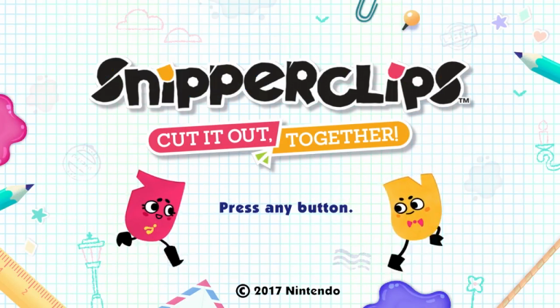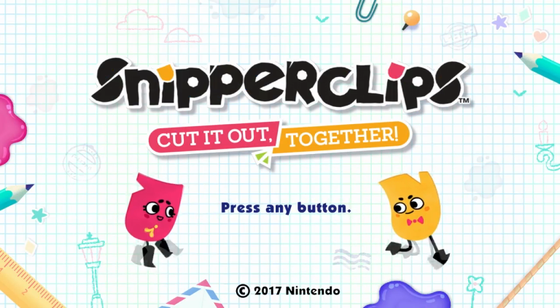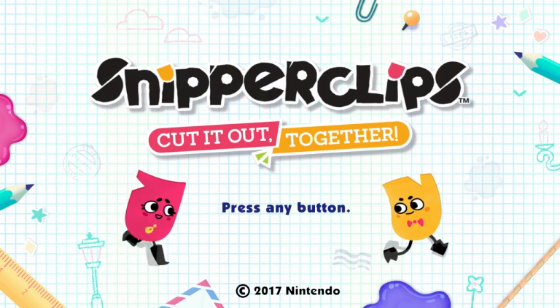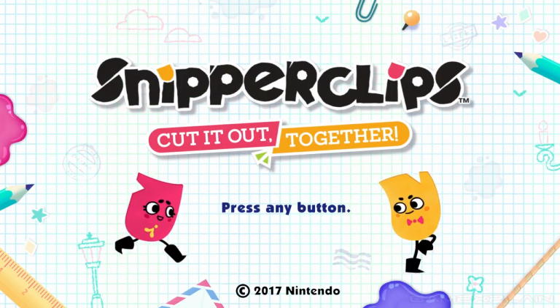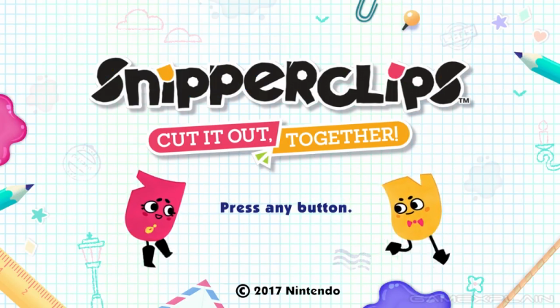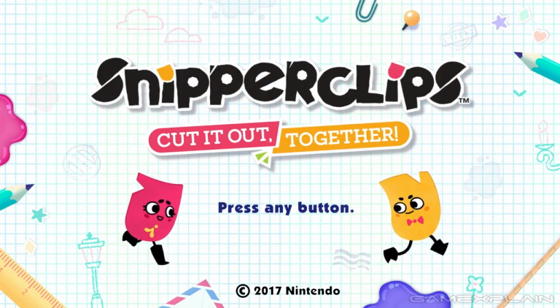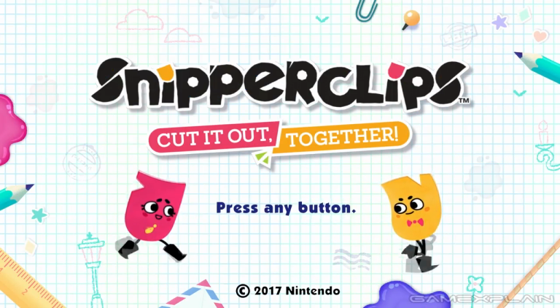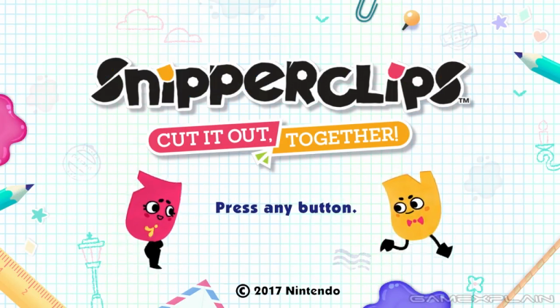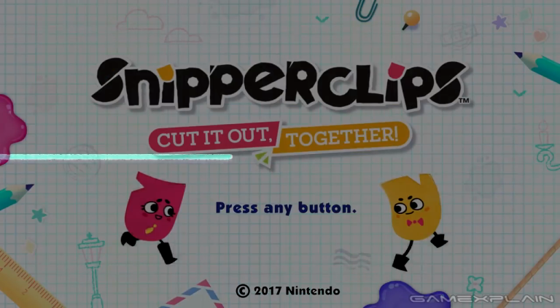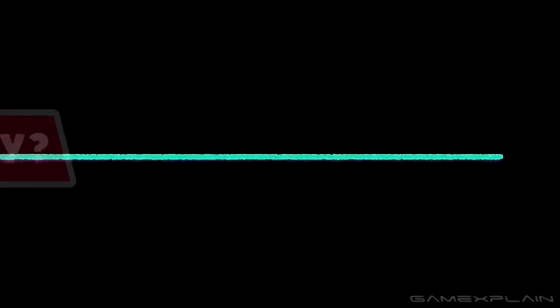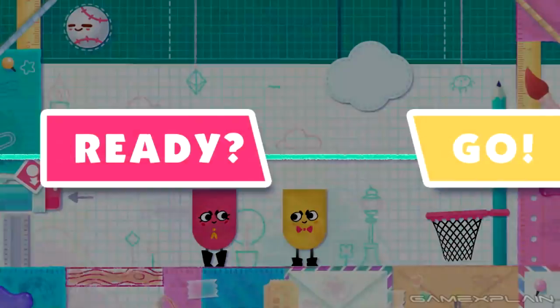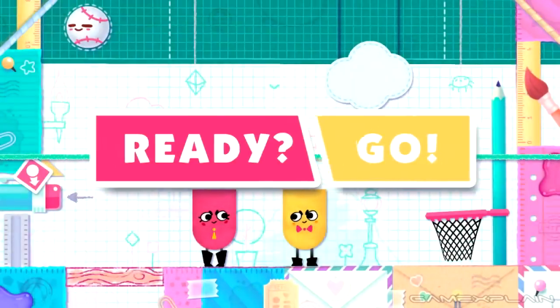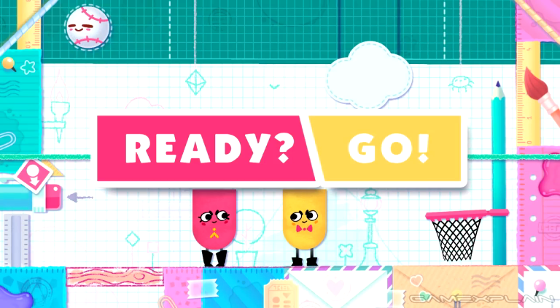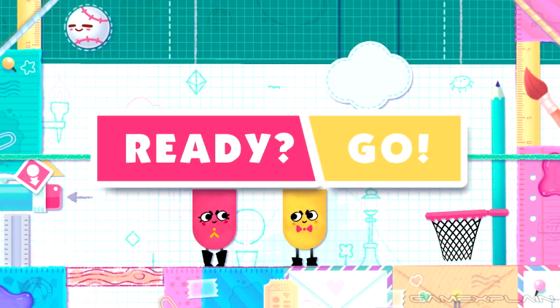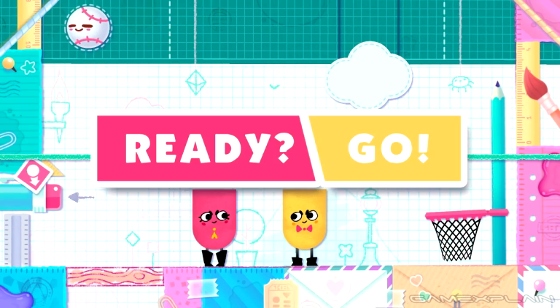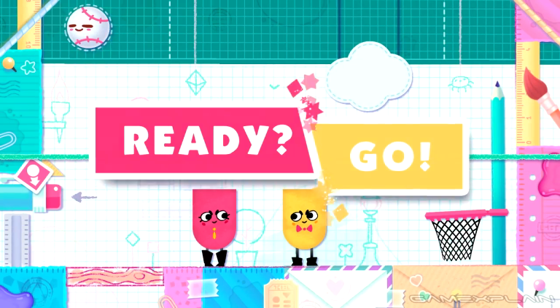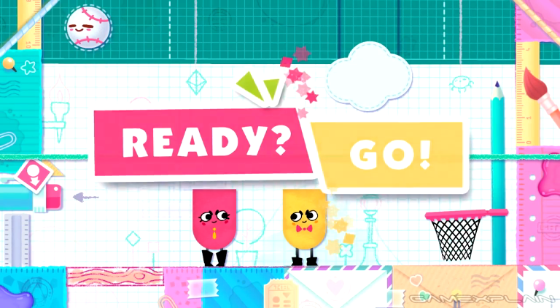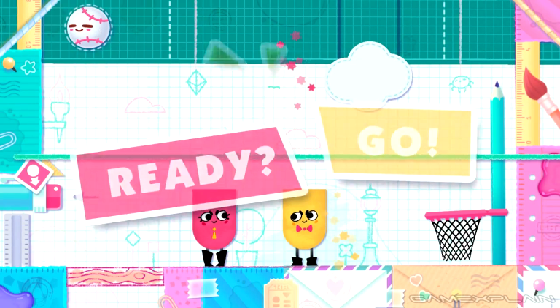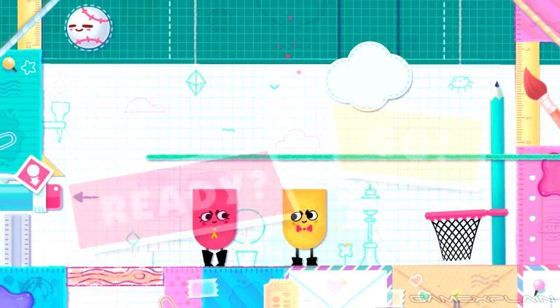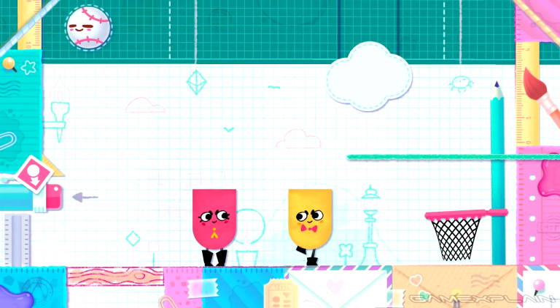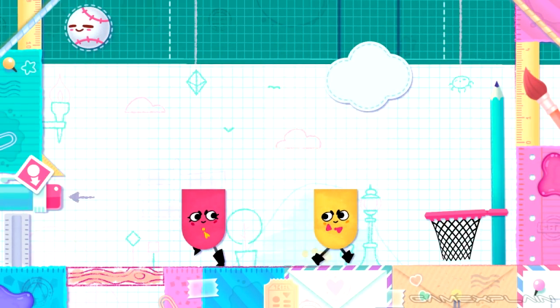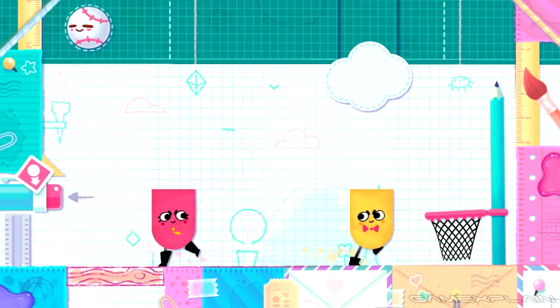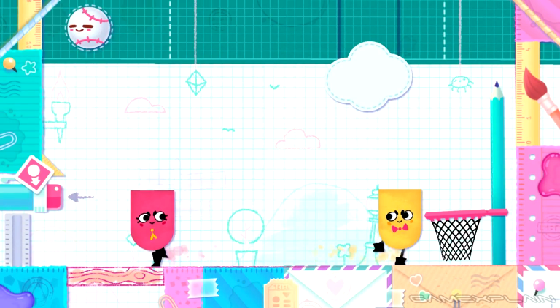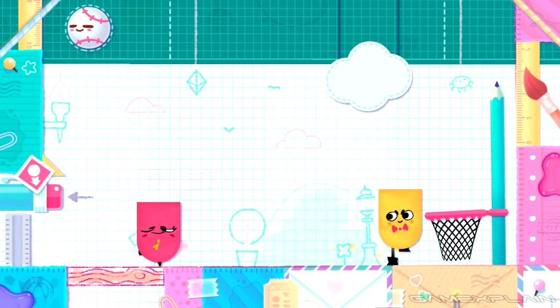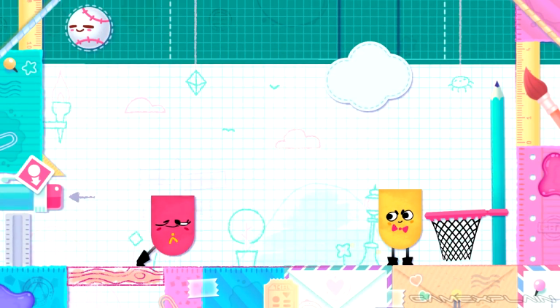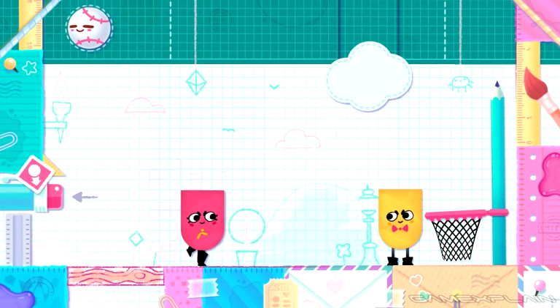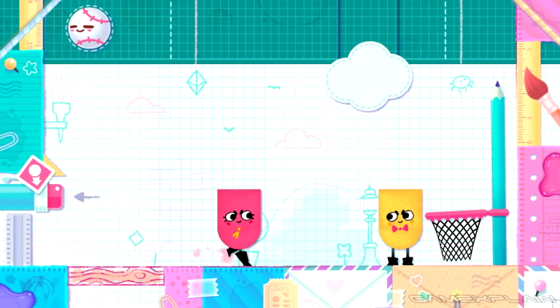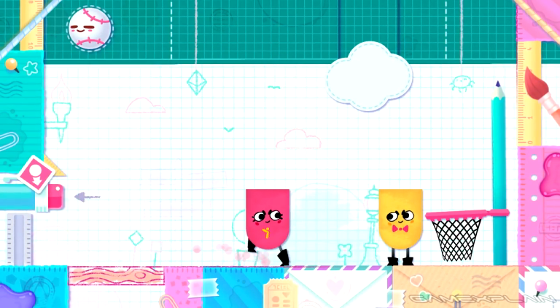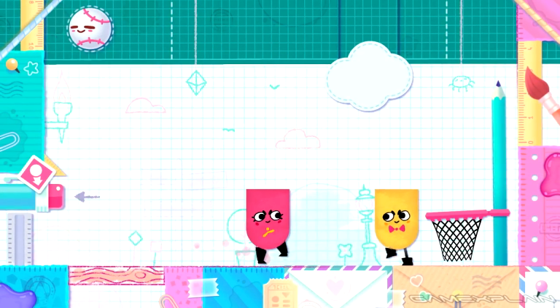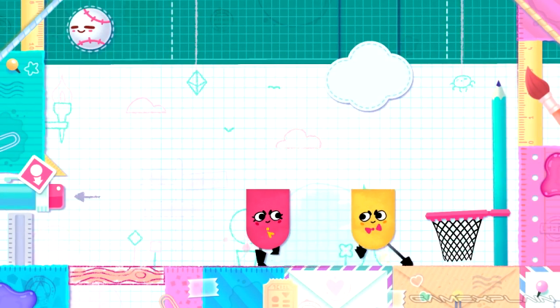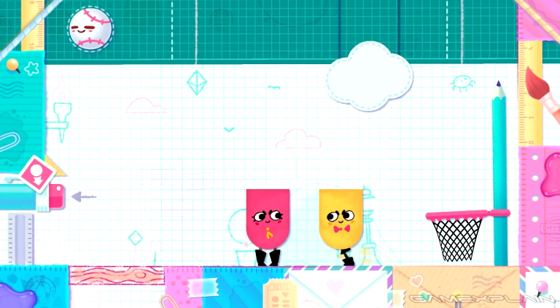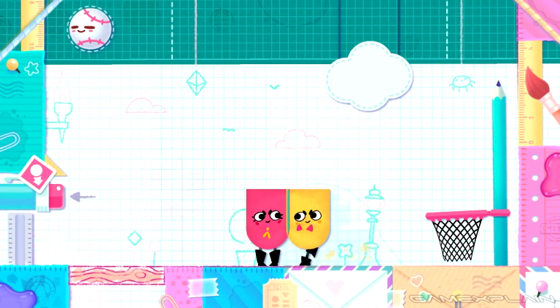Snipperclips: Cut It Out Together, created by SFB Games and published by Nintendo, kind of came out of the blue for the Switch's launch.